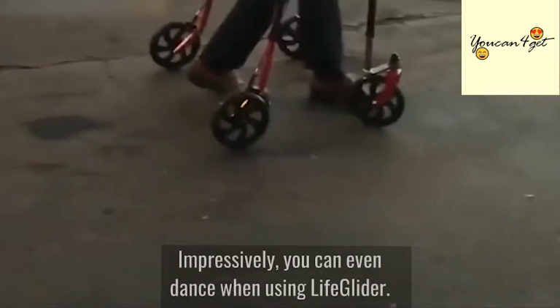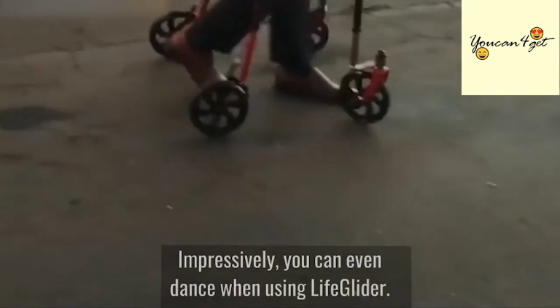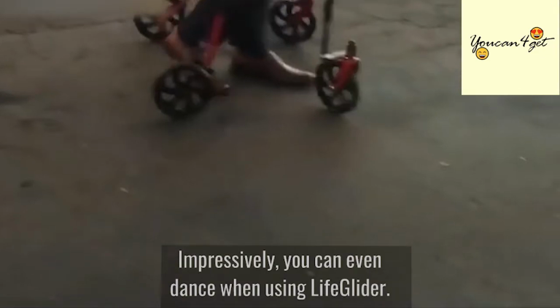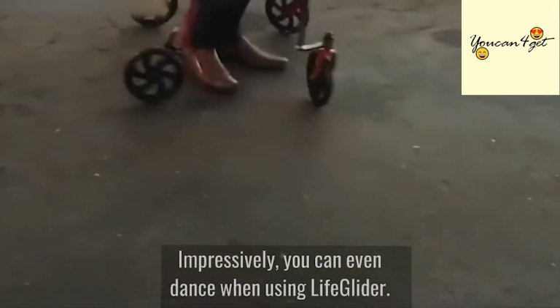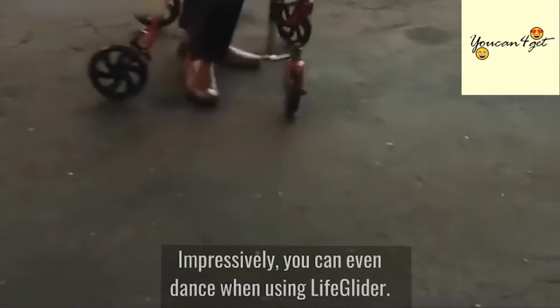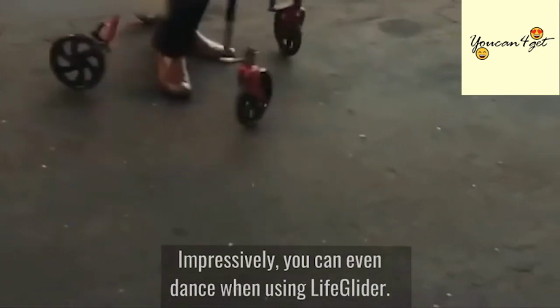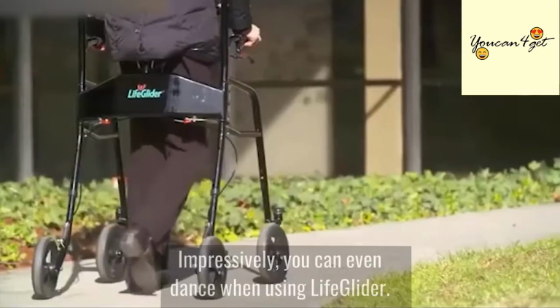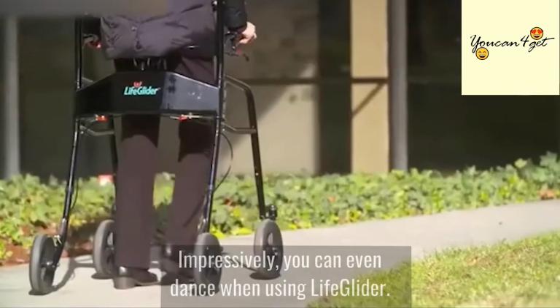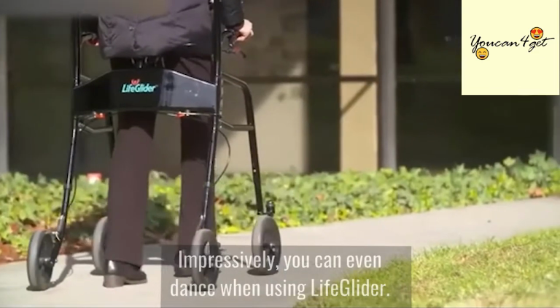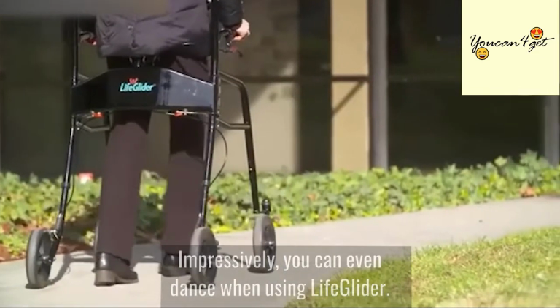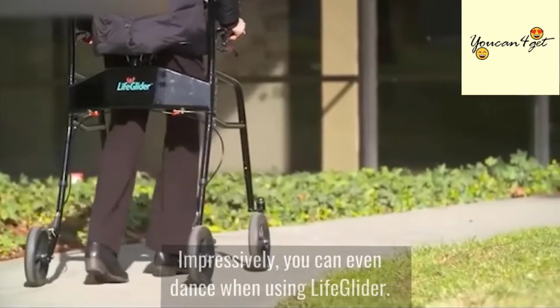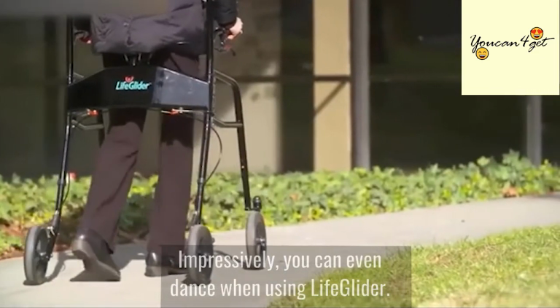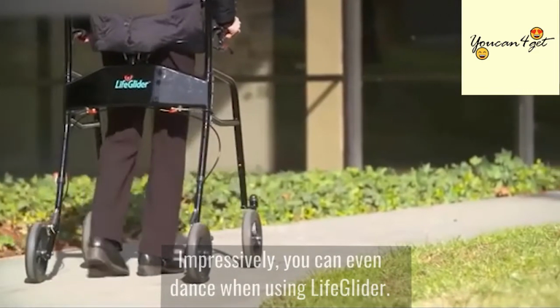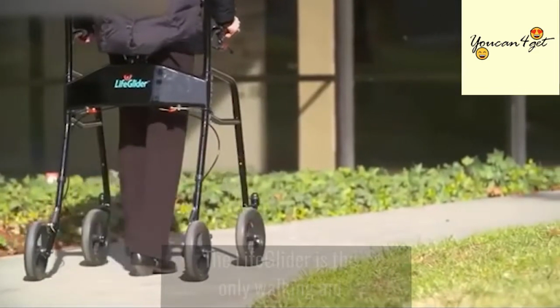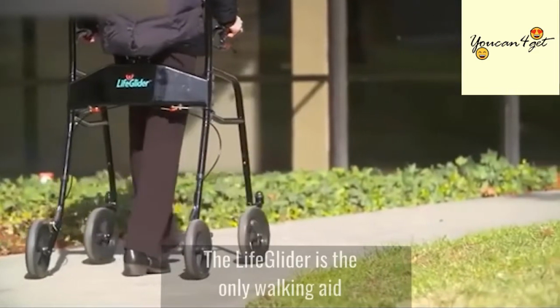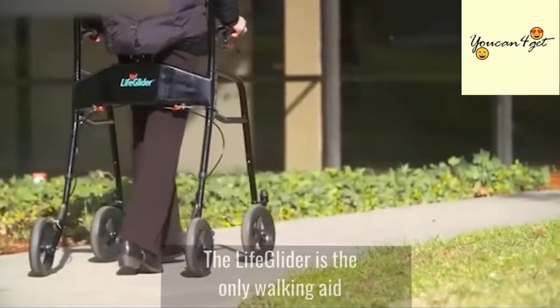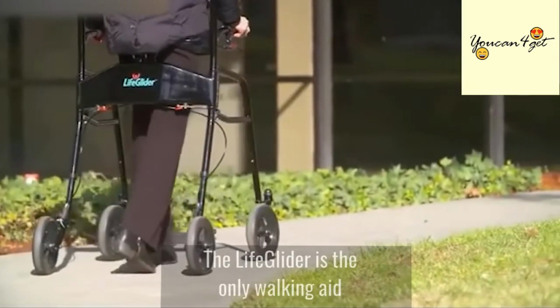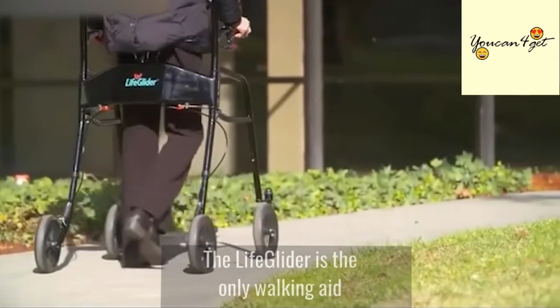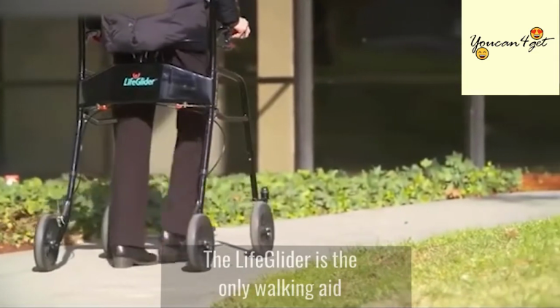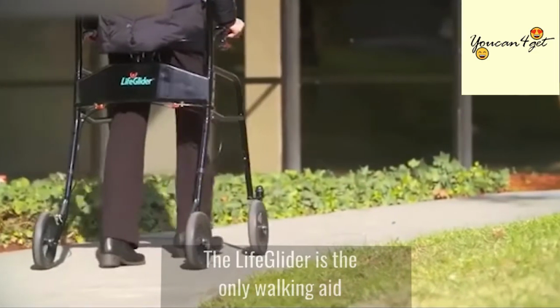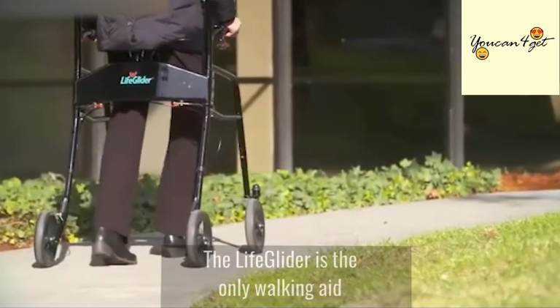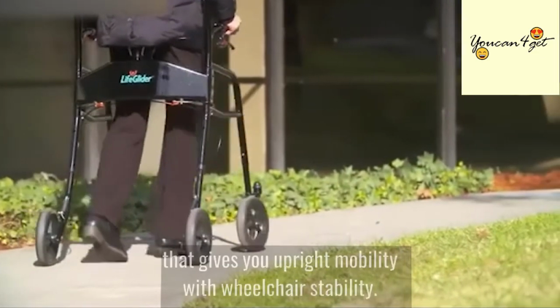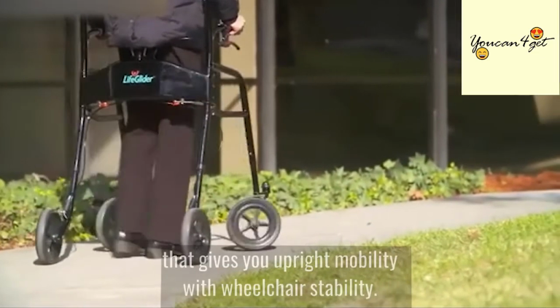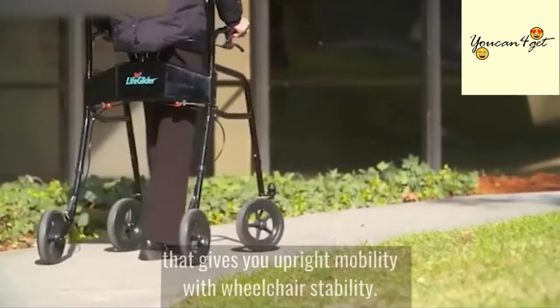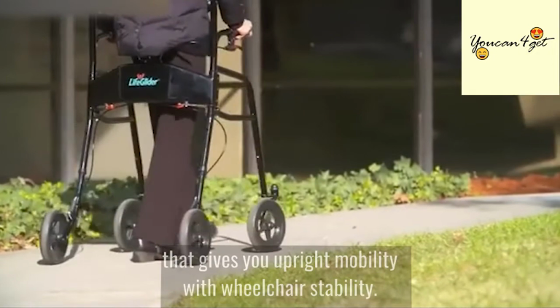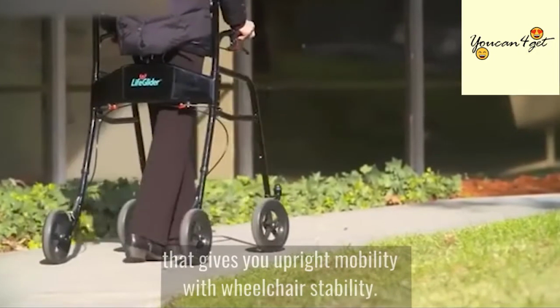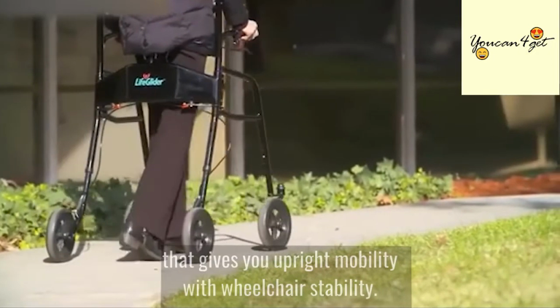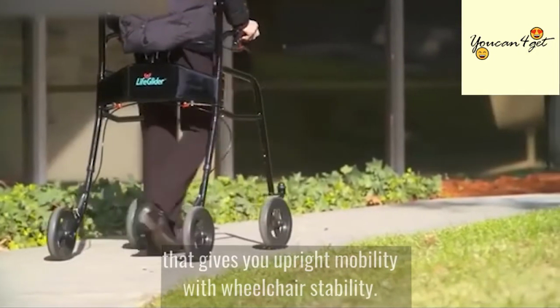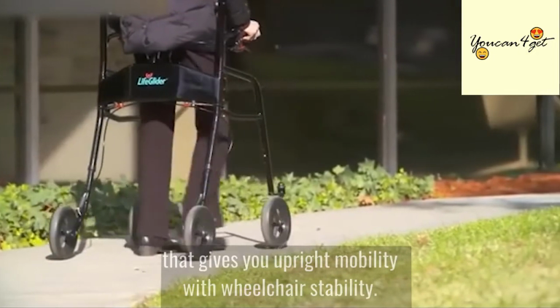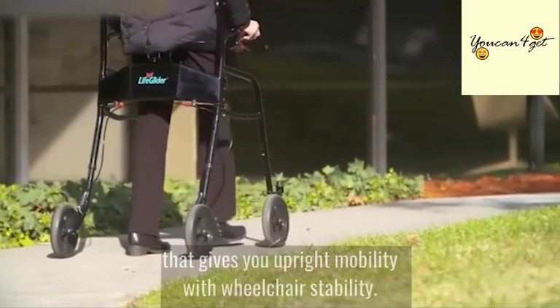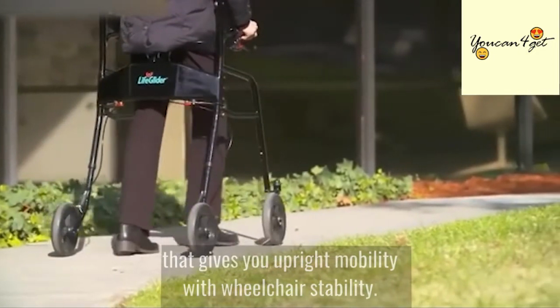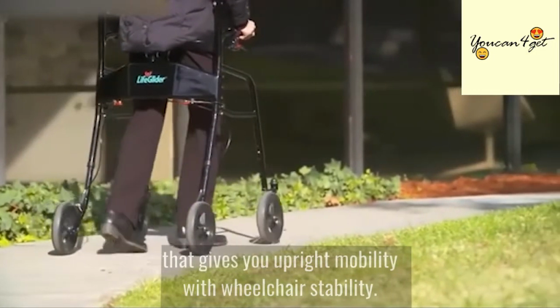Impressively, you can even dance when using LifeGlider. The LifeGlider is the only walking aid that gives you upright mobility with wheelchair stability.